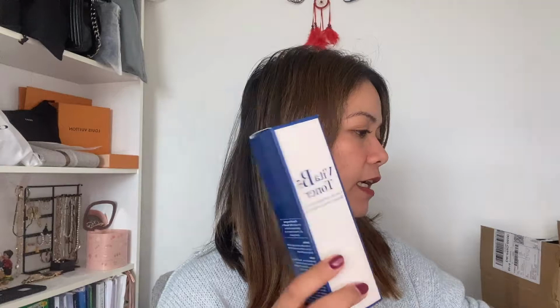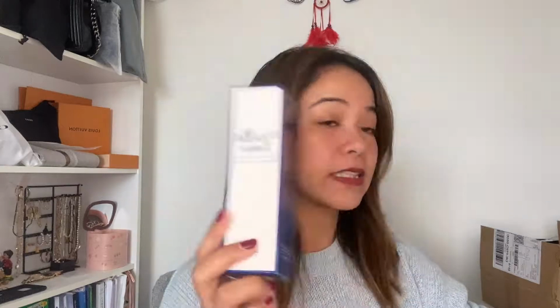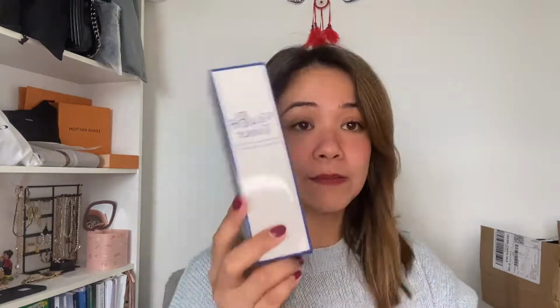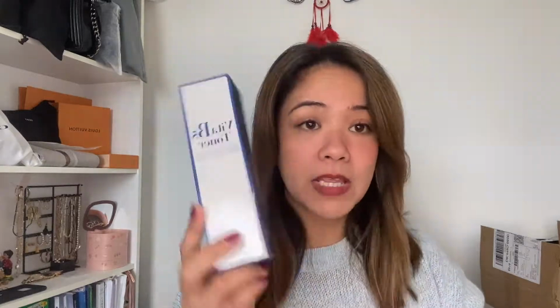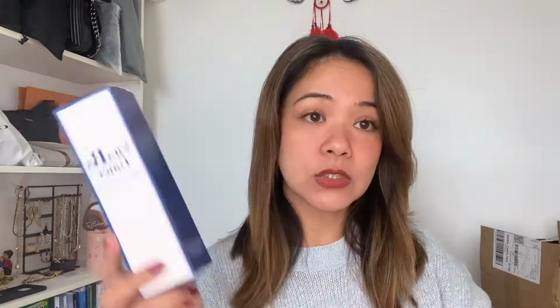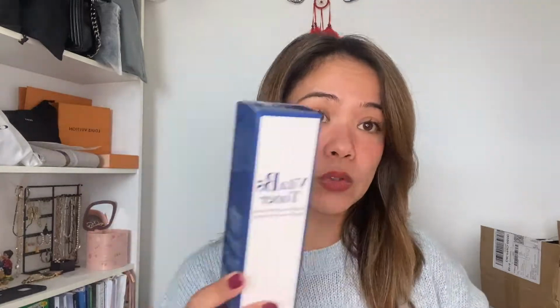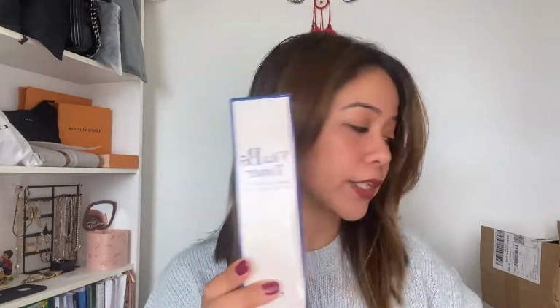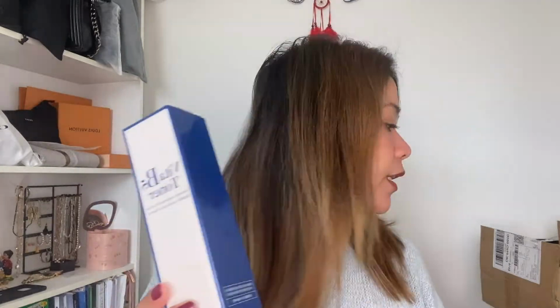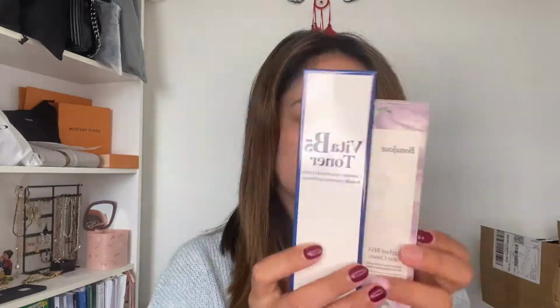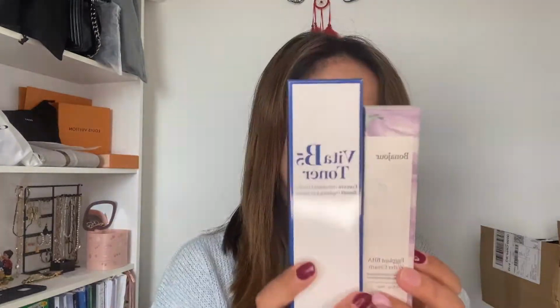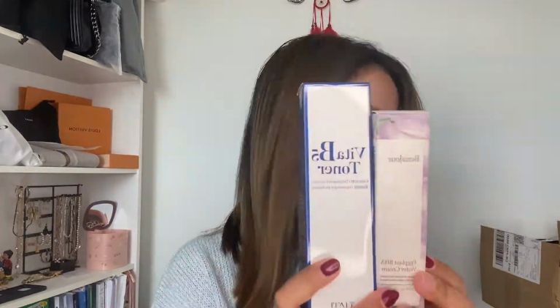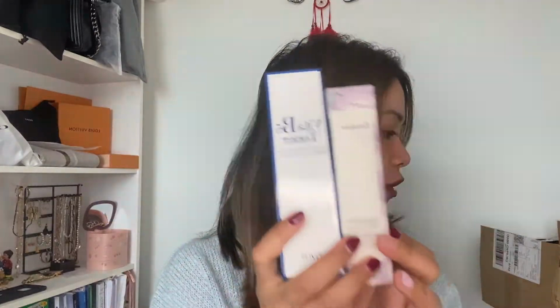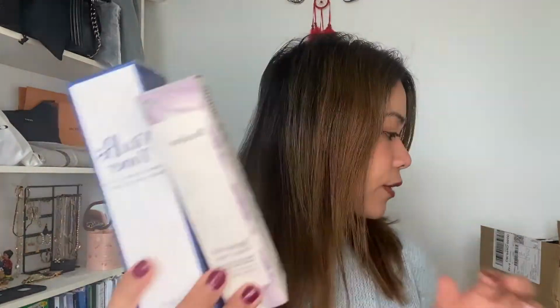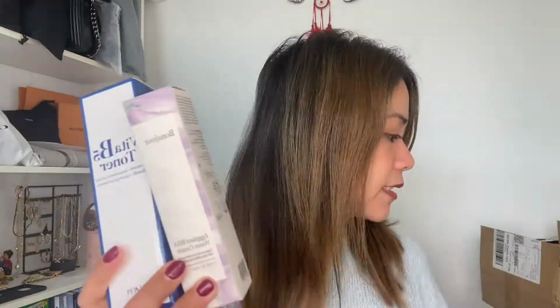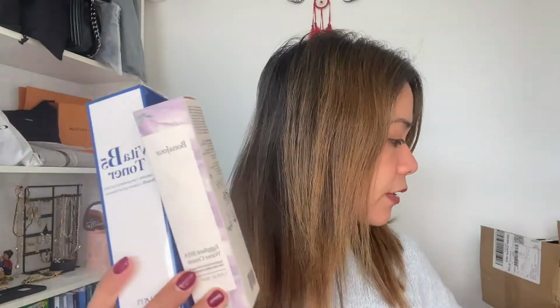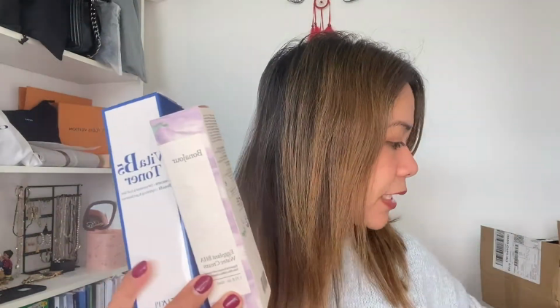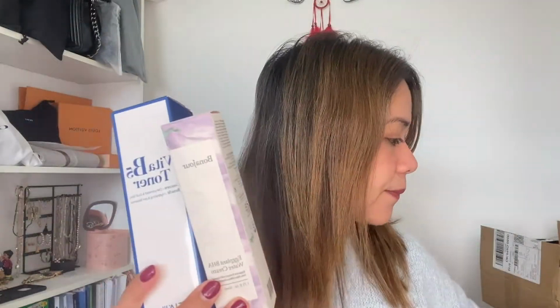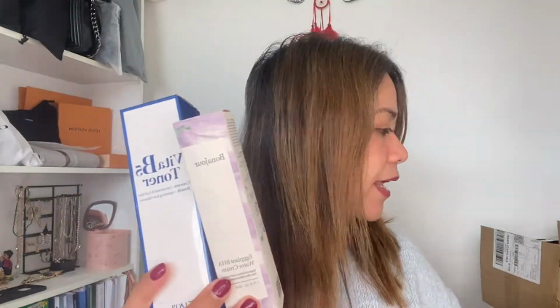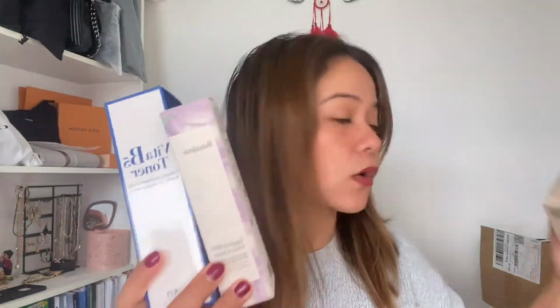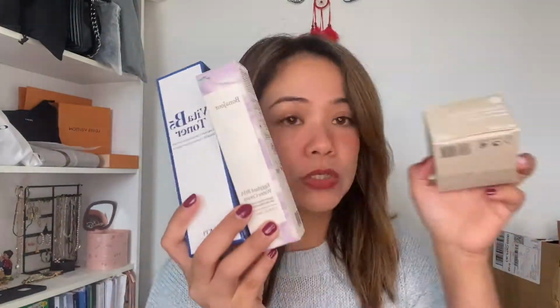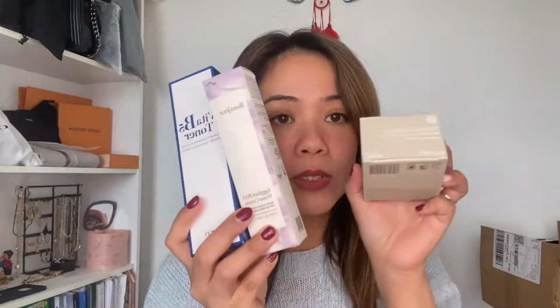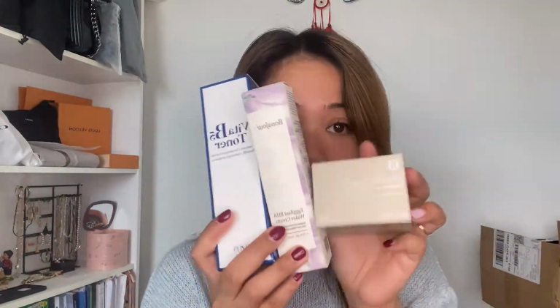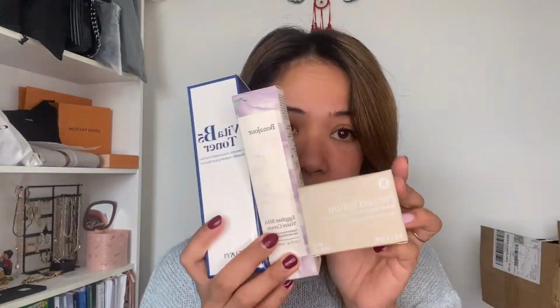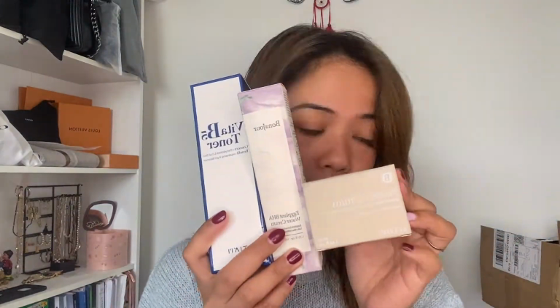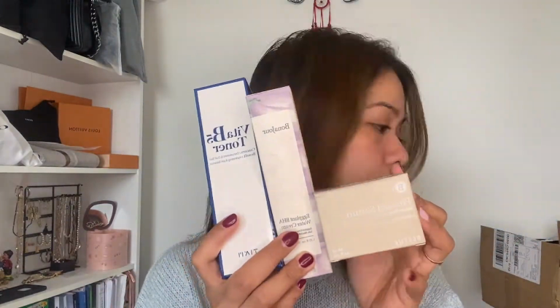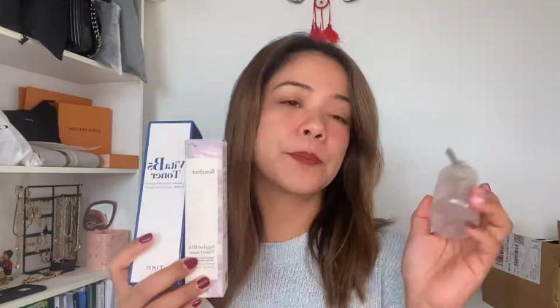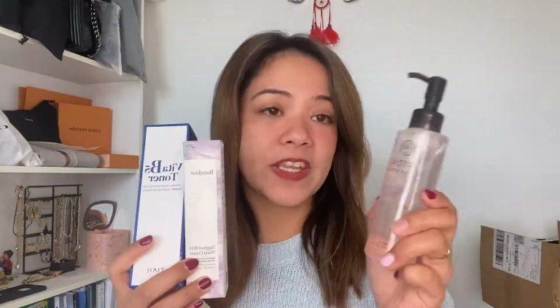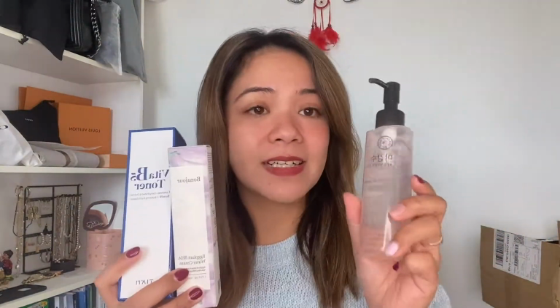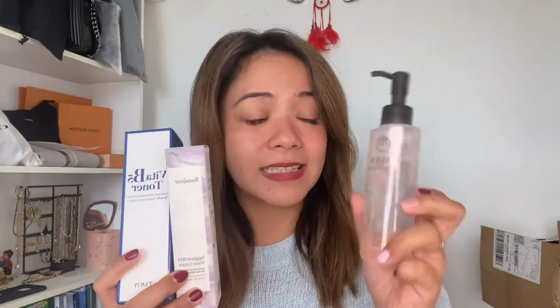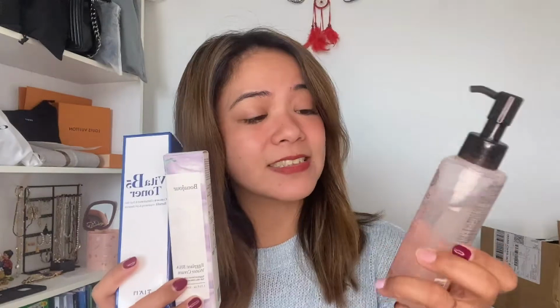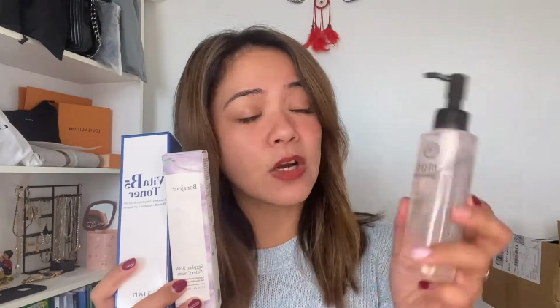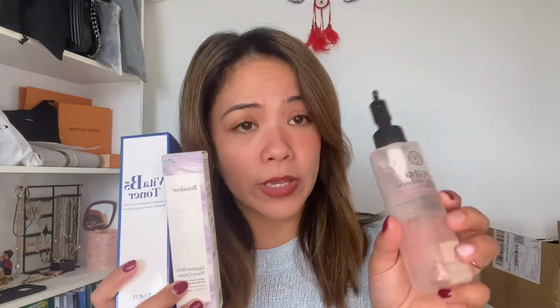They give me a toner, also a moisturizing cream, and also a serum, and facial cleanser oil.